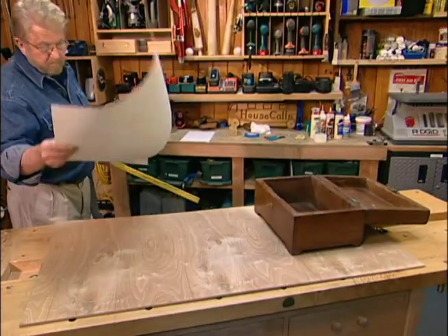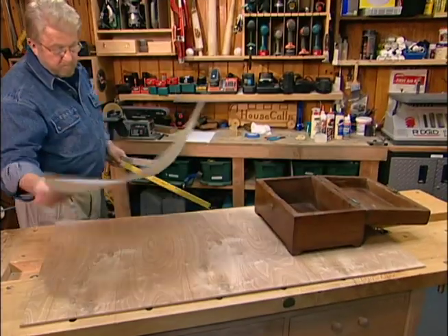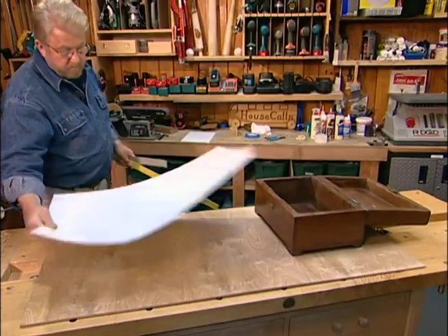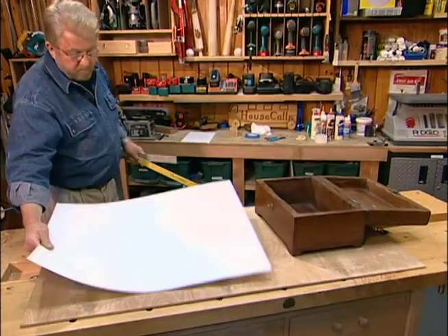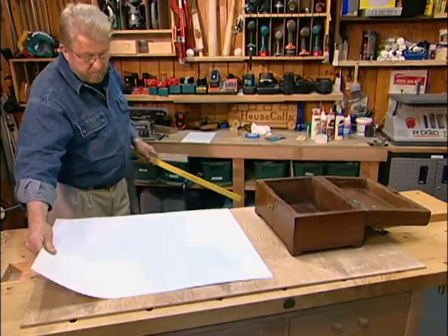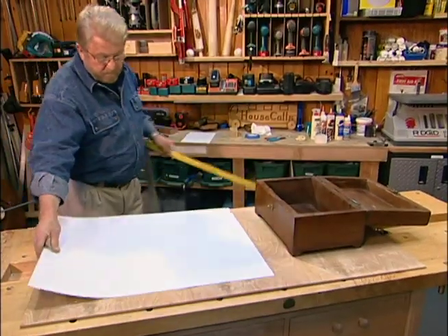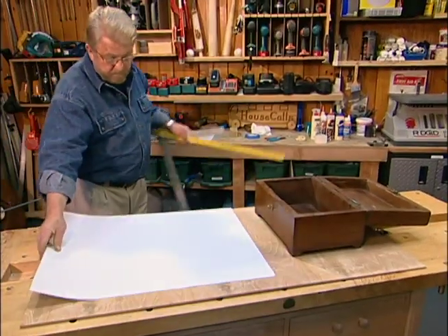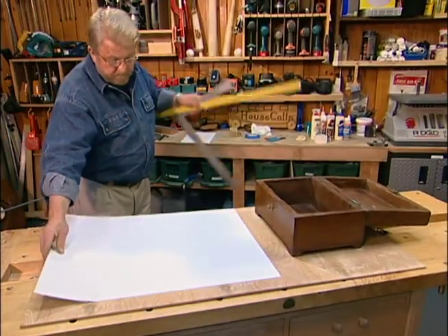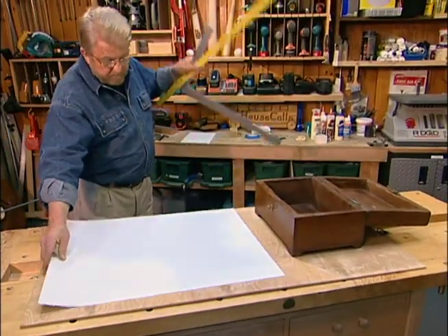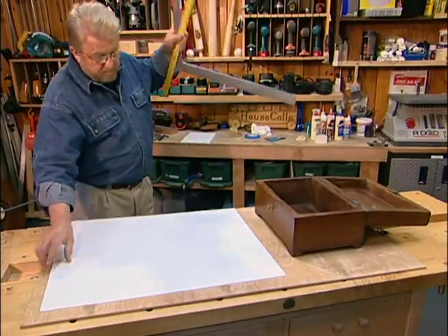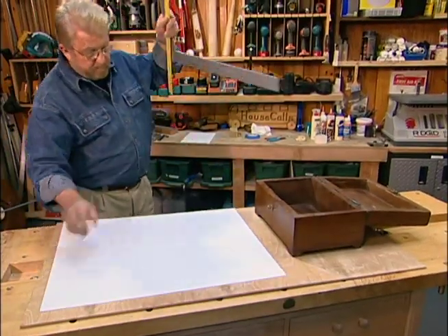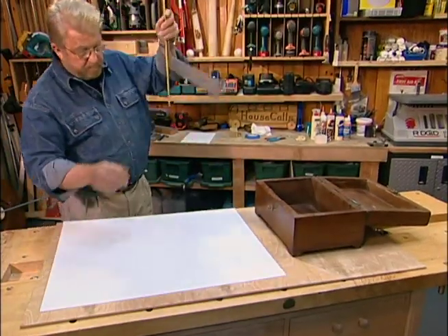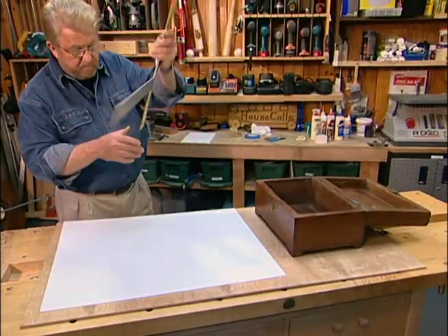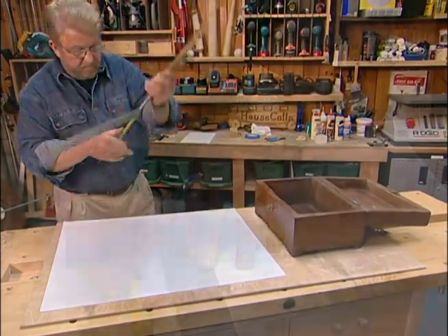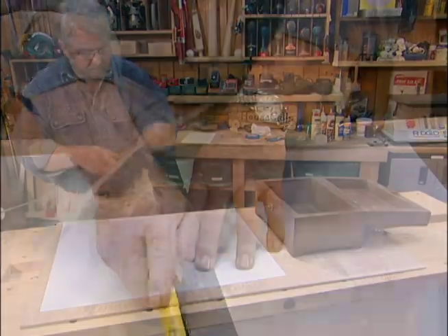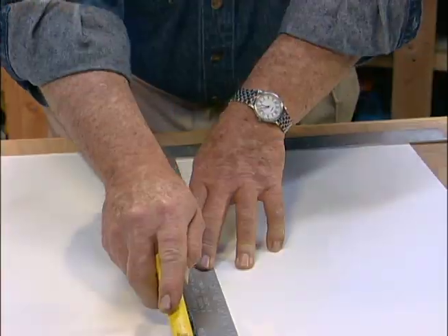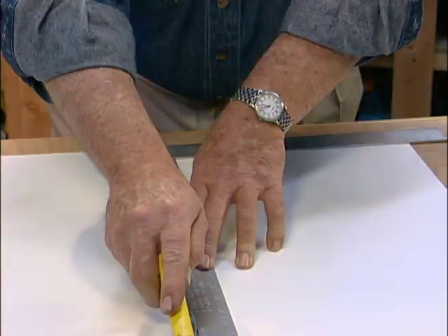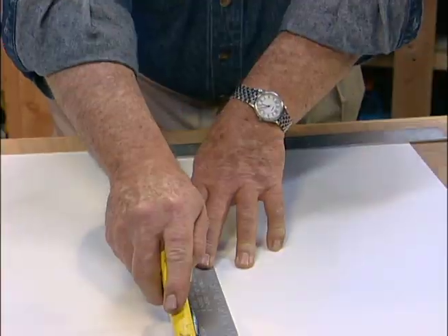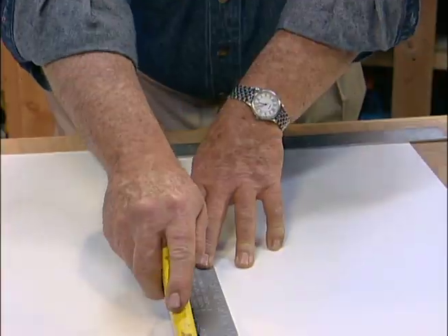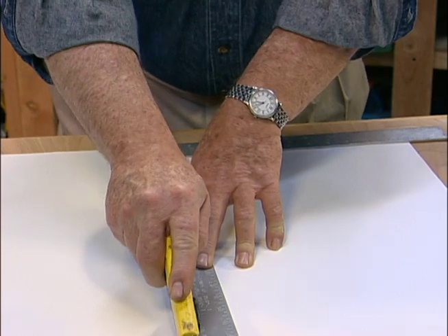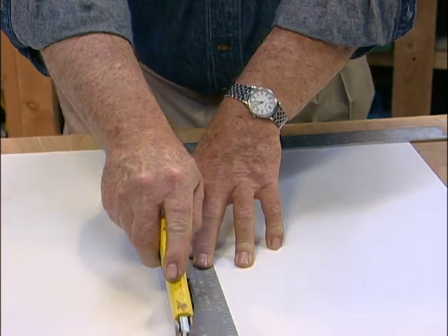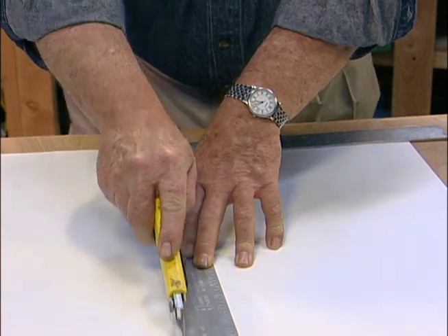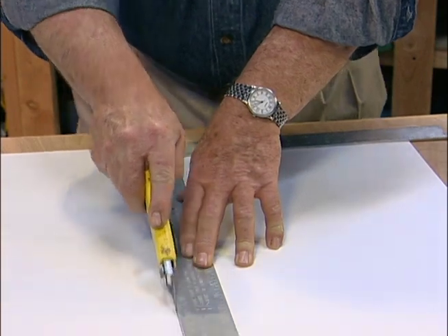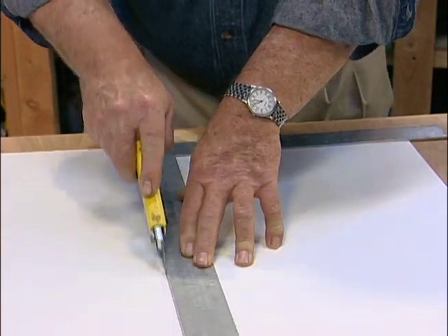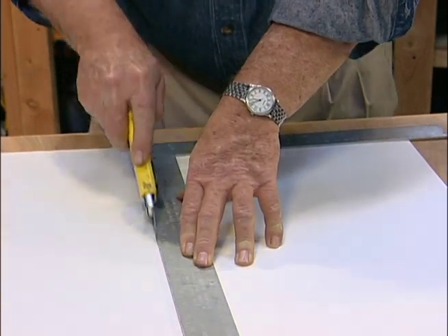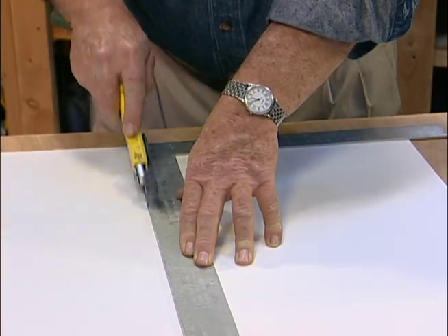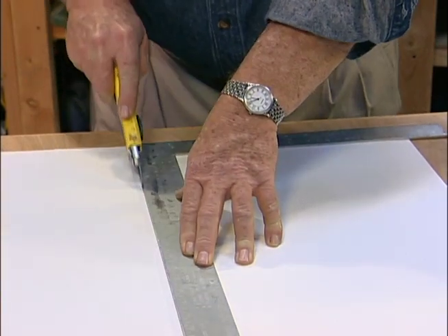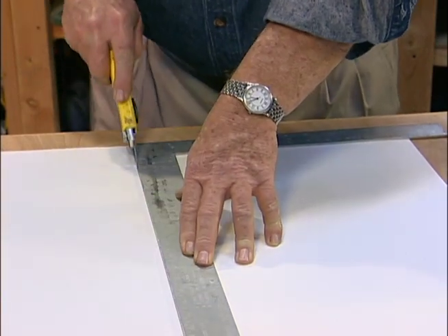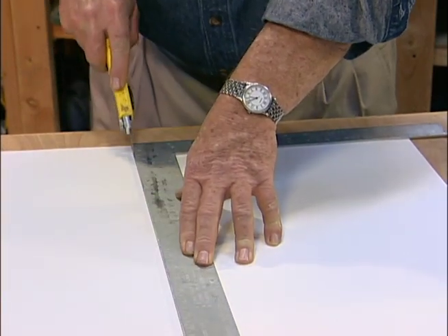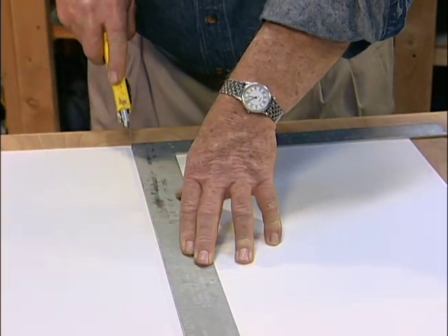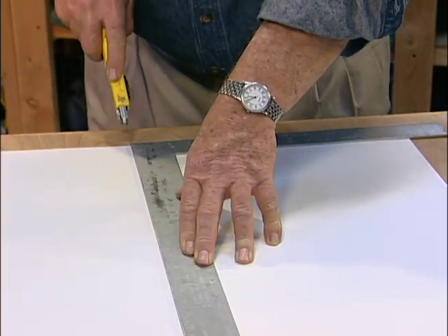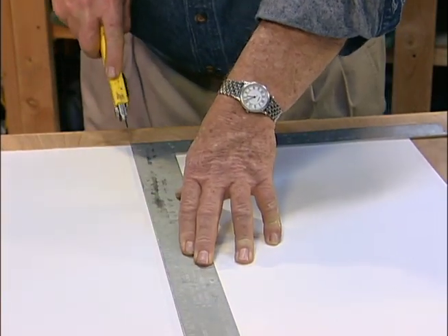I start by cutting pieces of poster board to fit the bottom and all four sides.